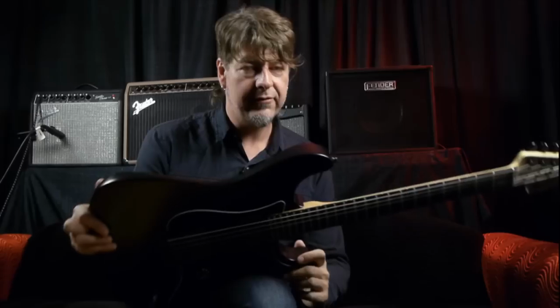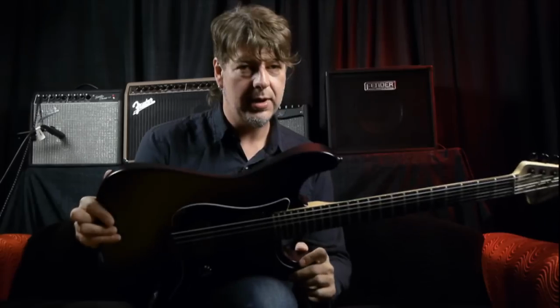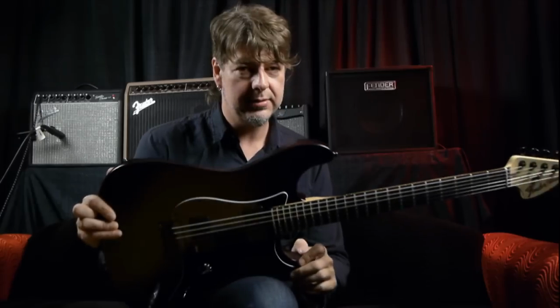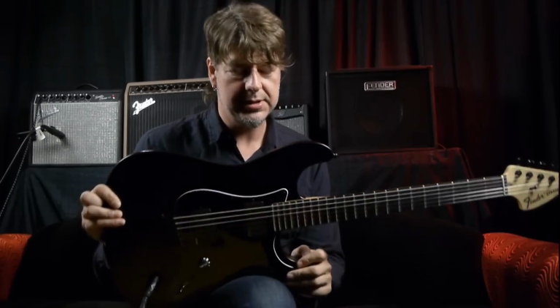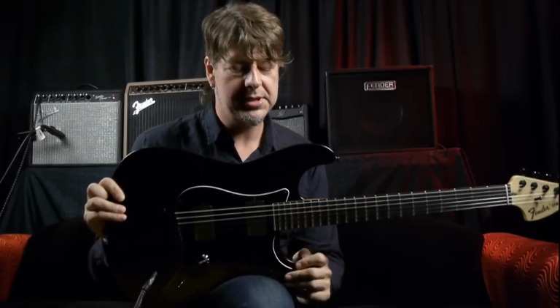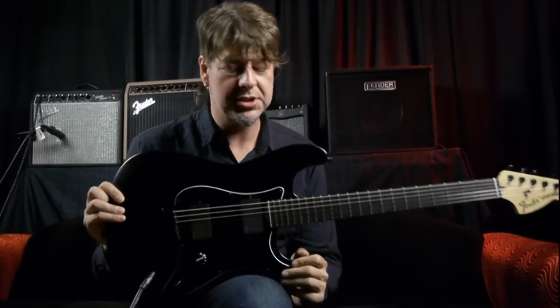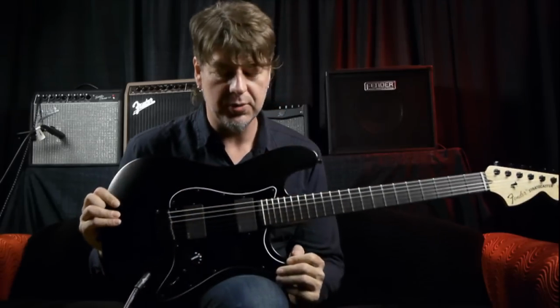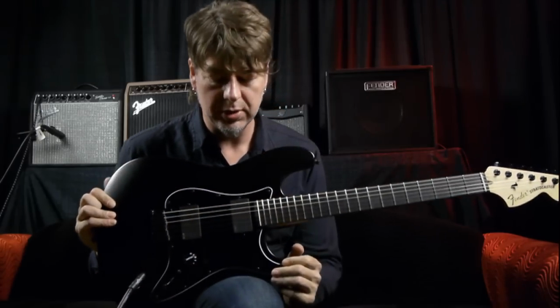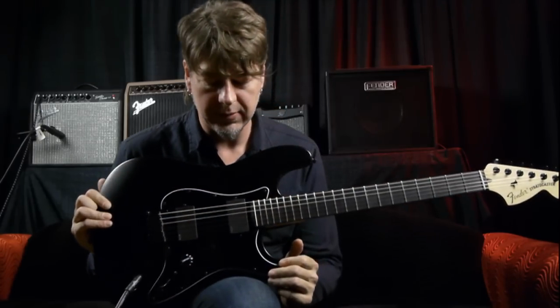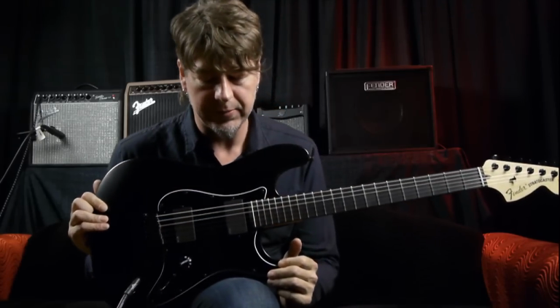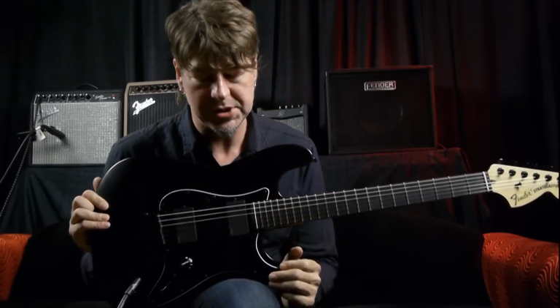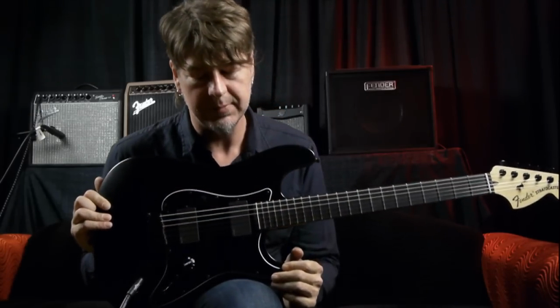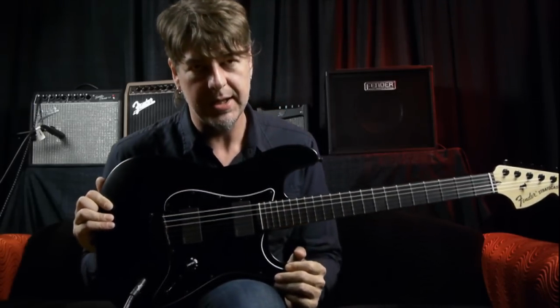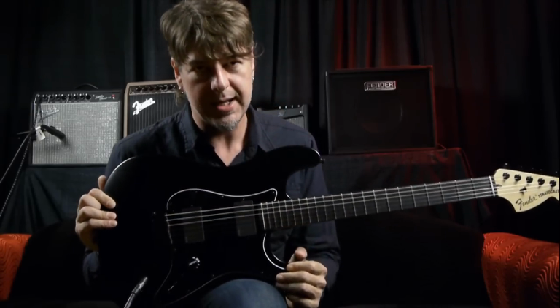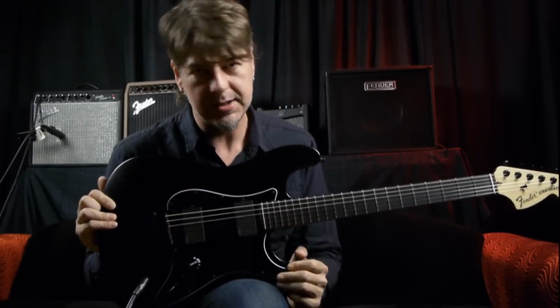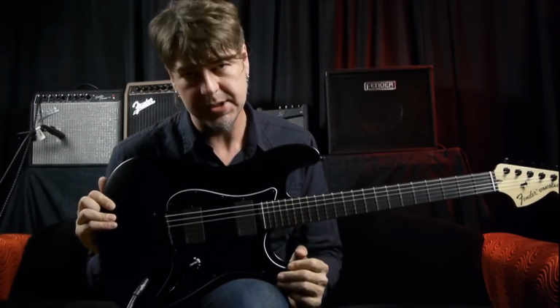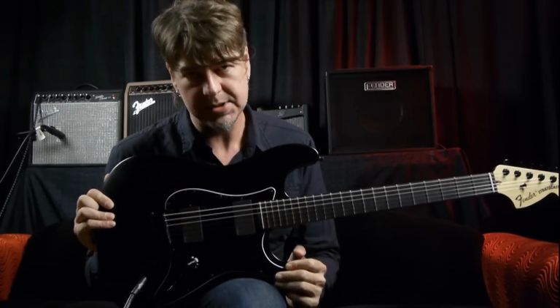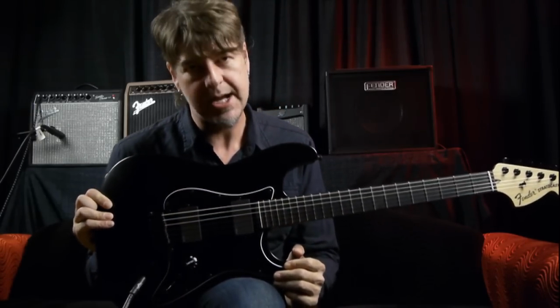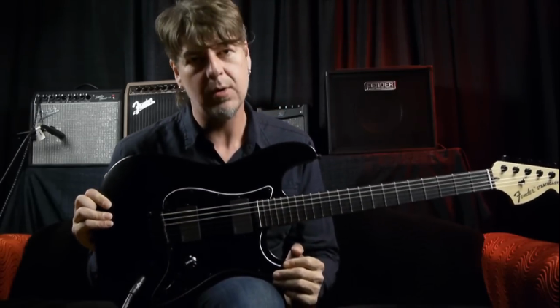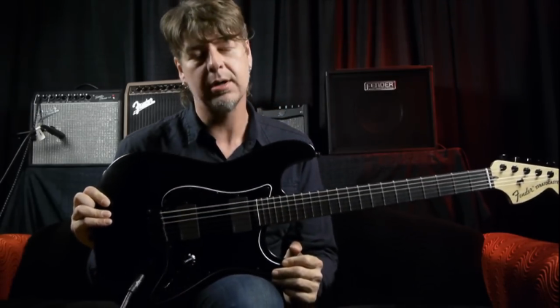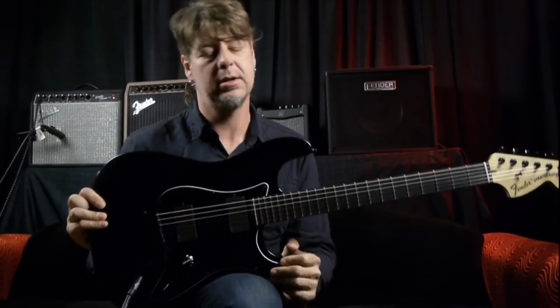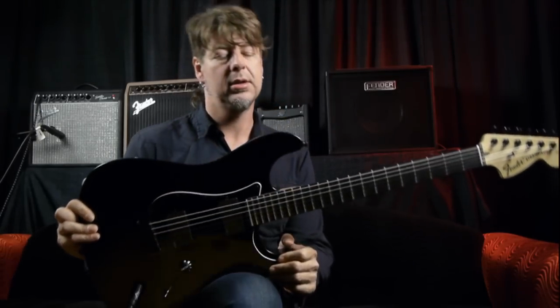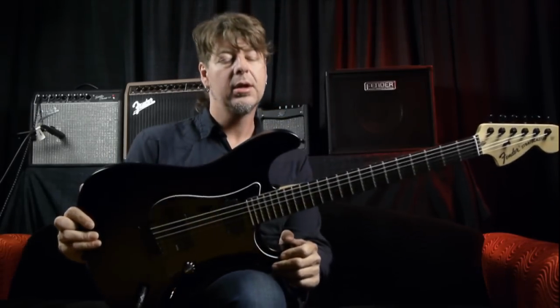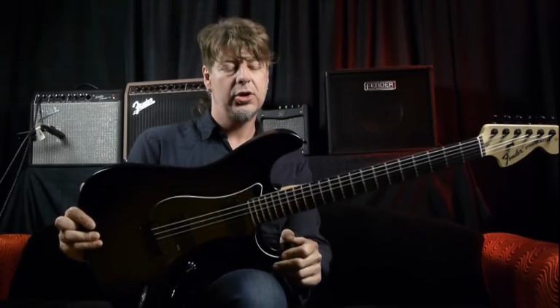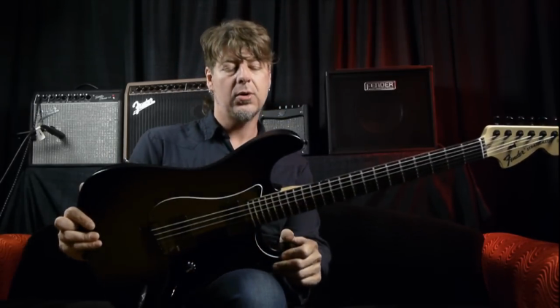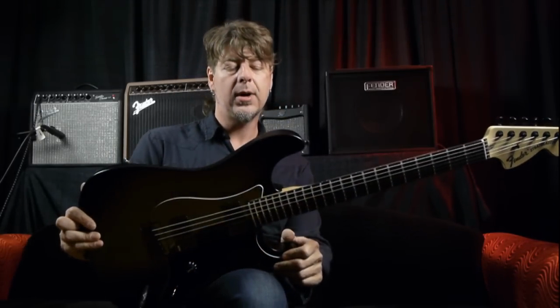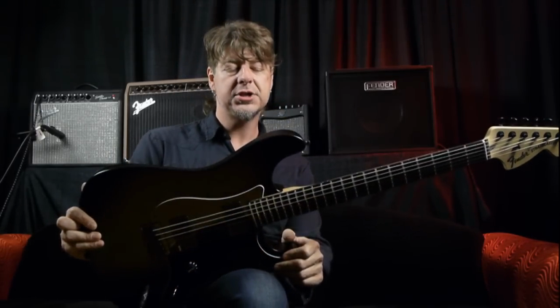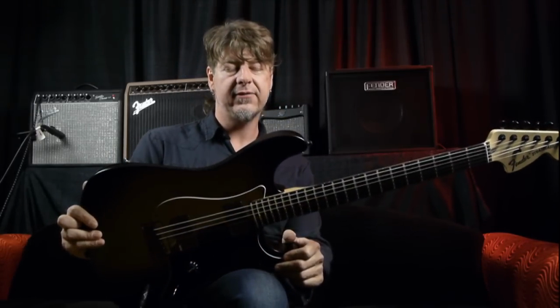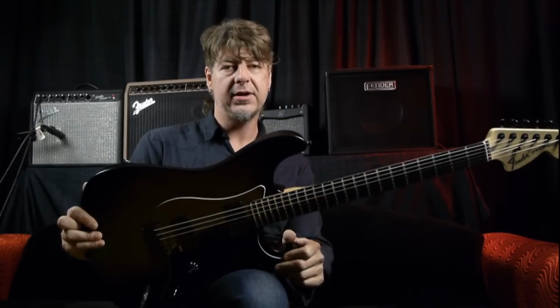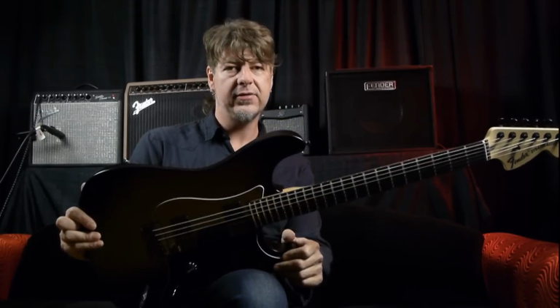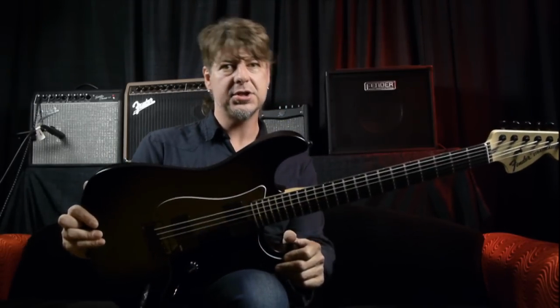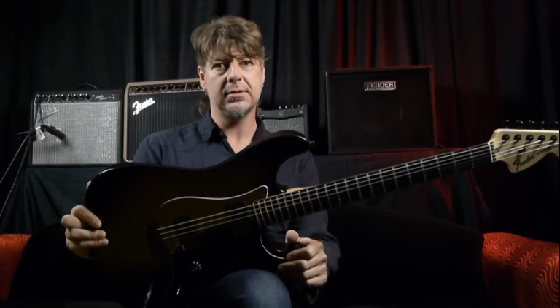Hey everyone, this is Jim Root from Slipknot and Stone Sour. You are watching Fender Vision.